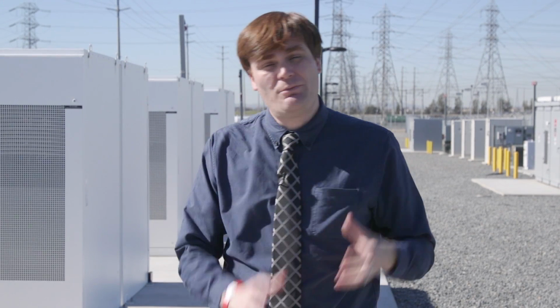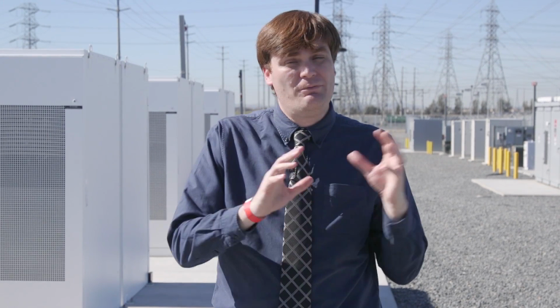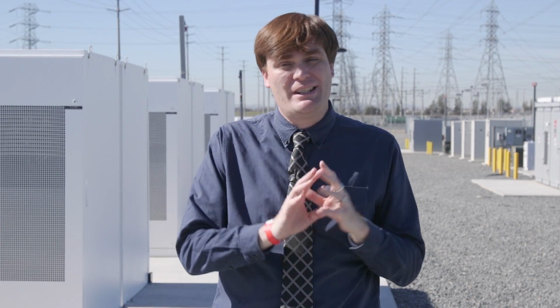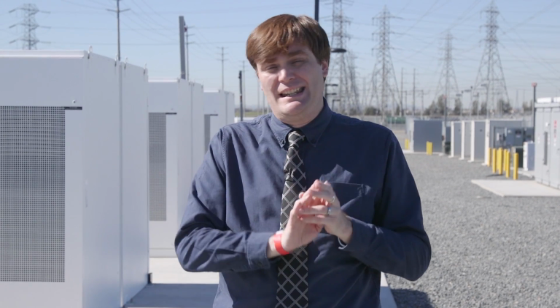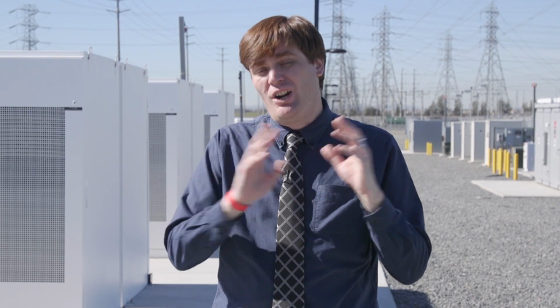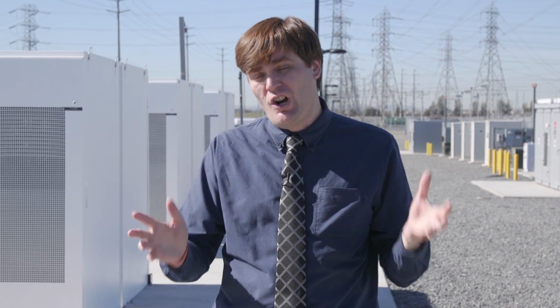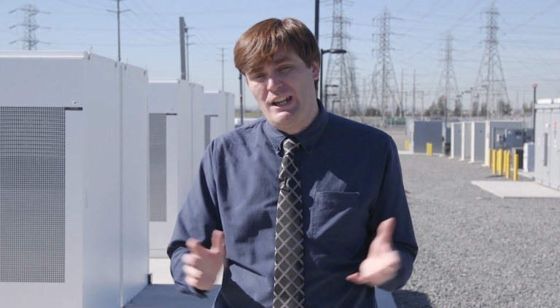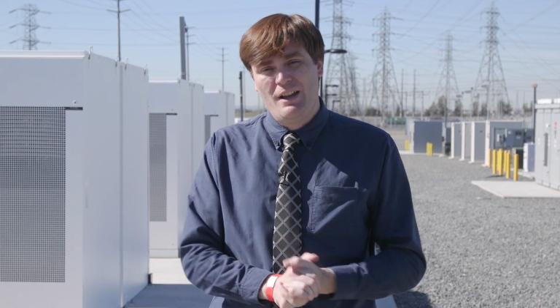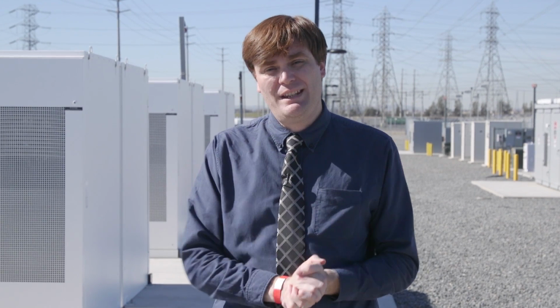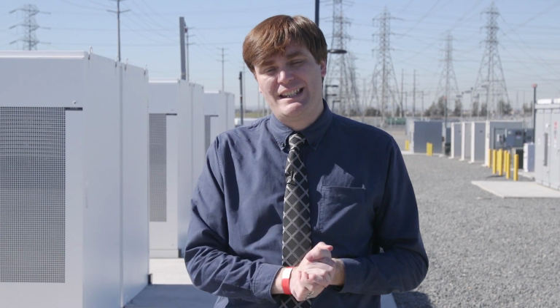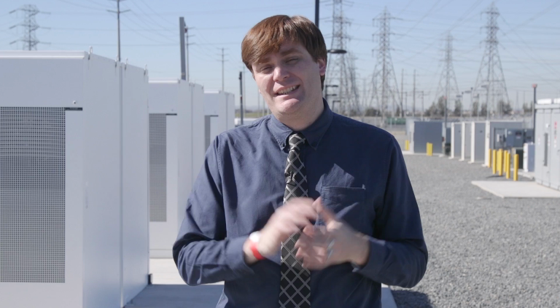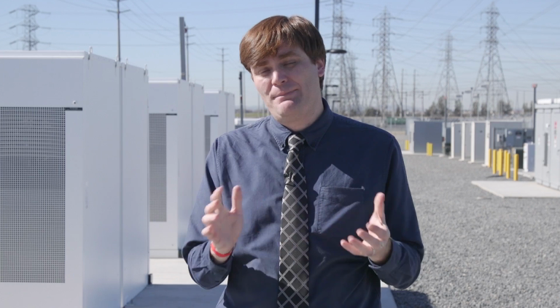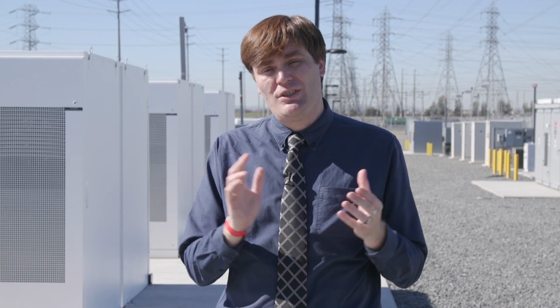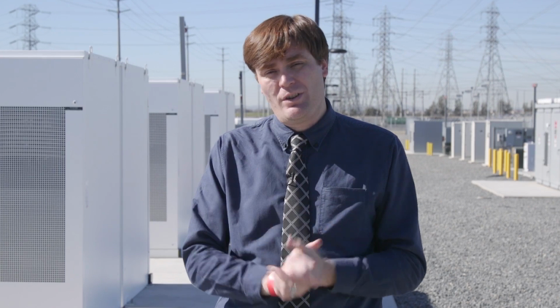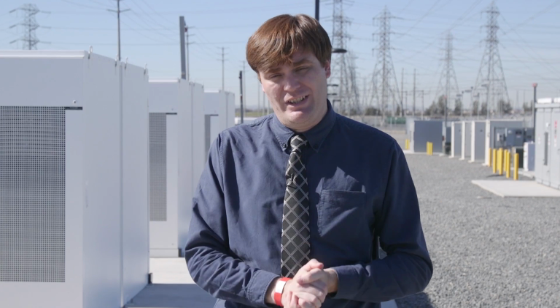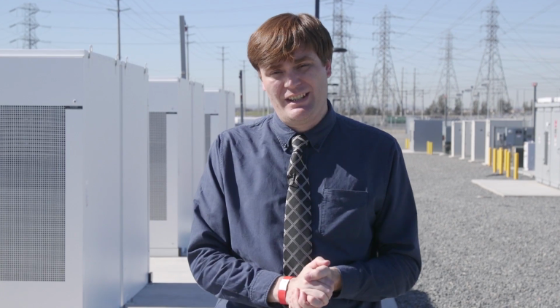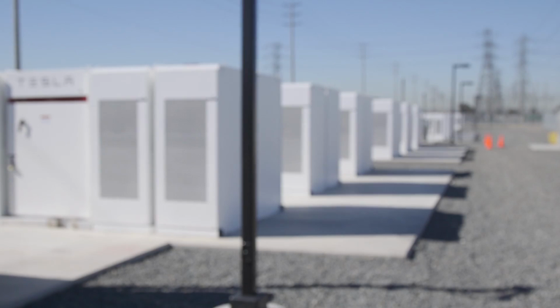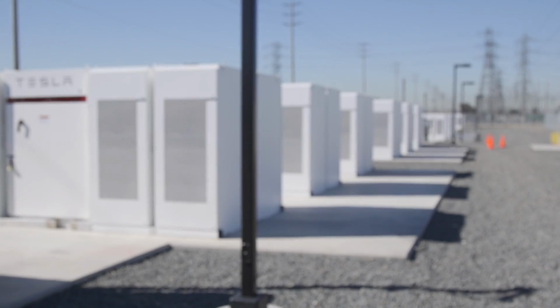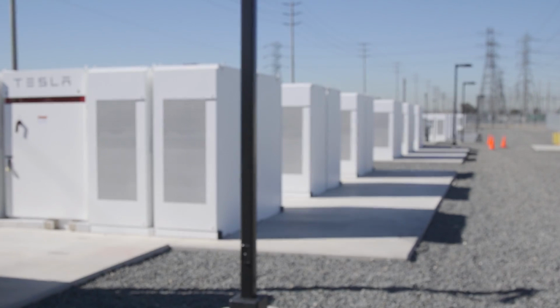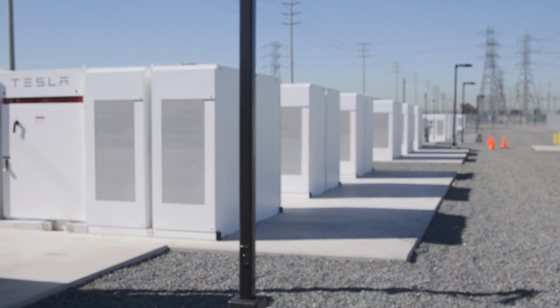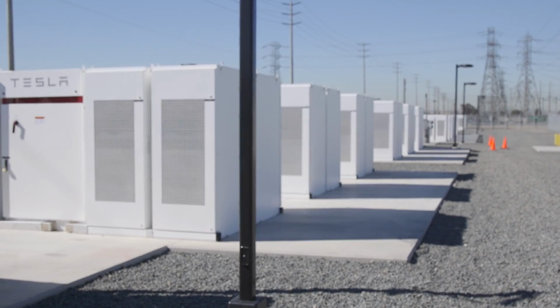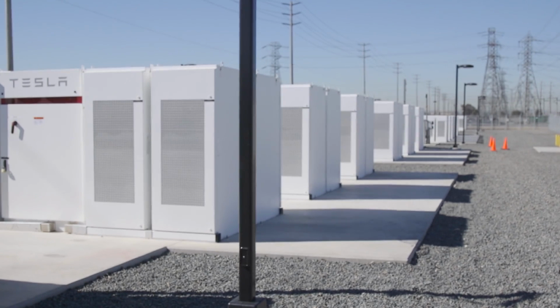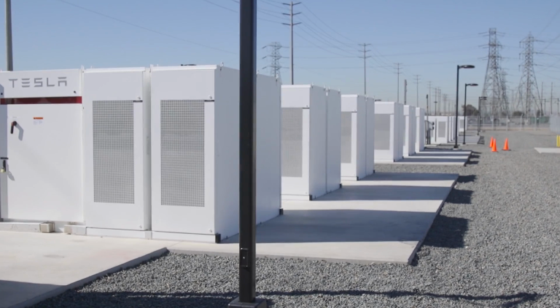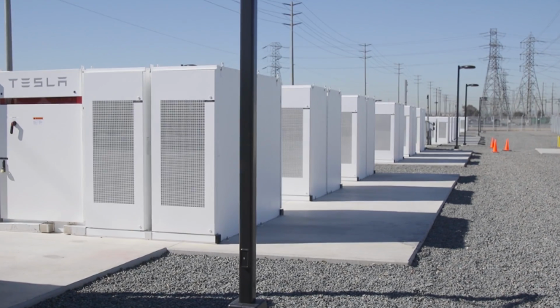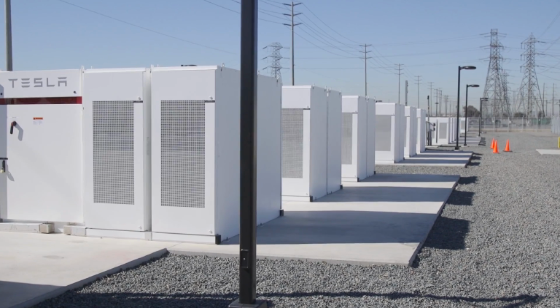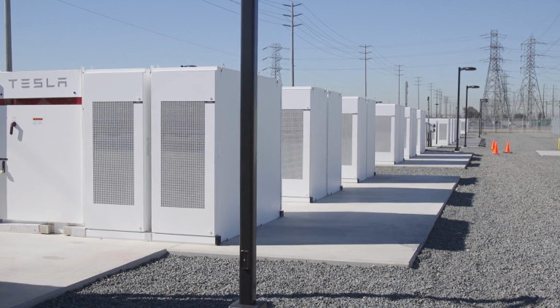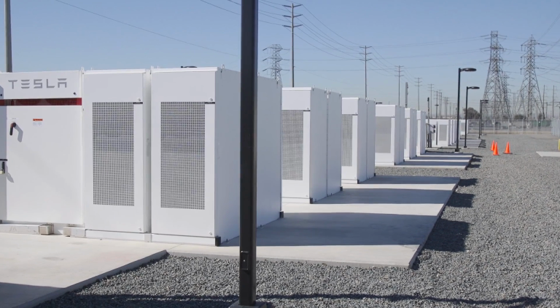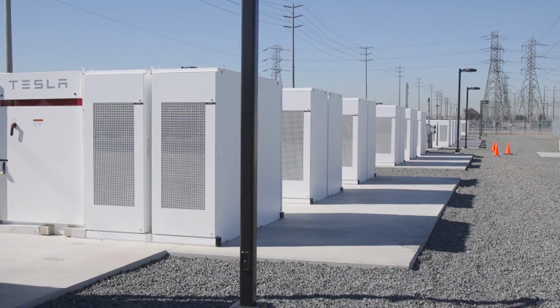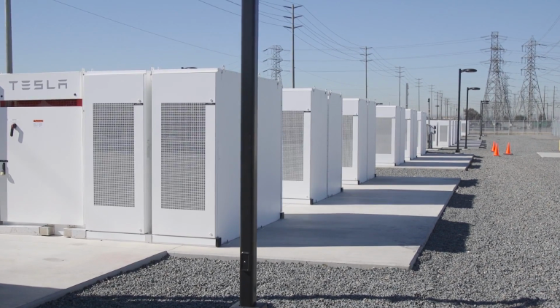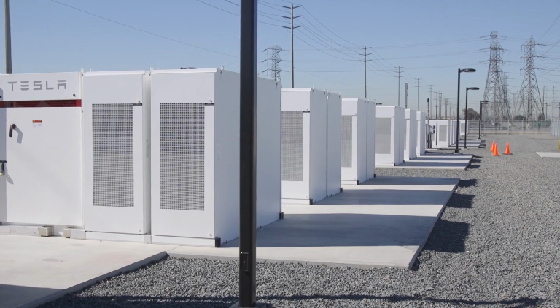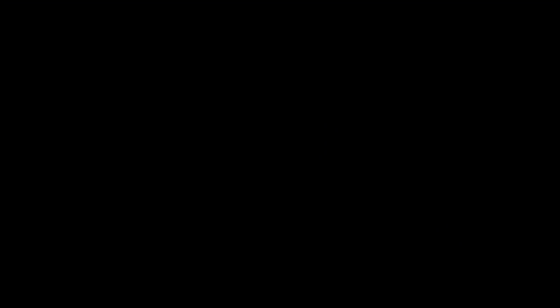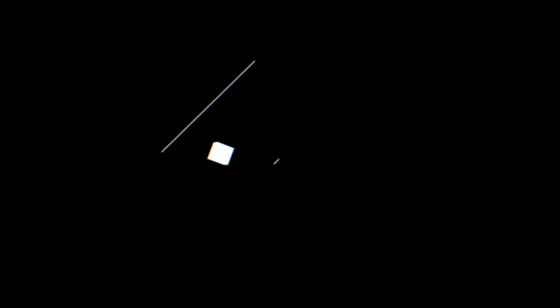This one was in a hurry because of anticipated shortages, but do expect more electricity to be coming from batteries.